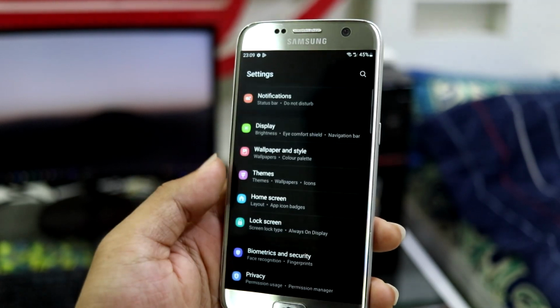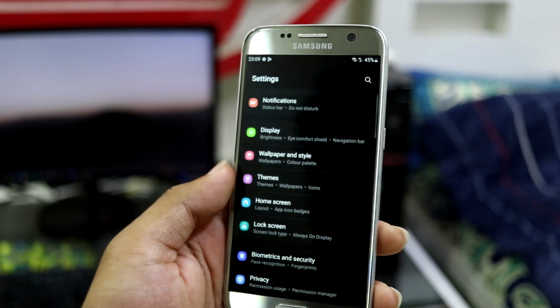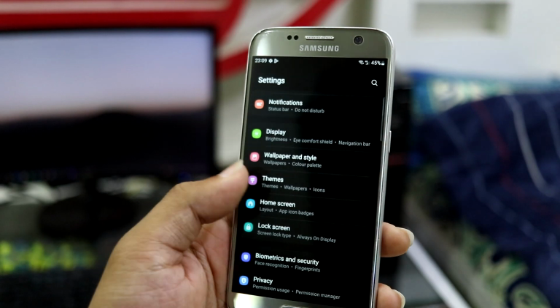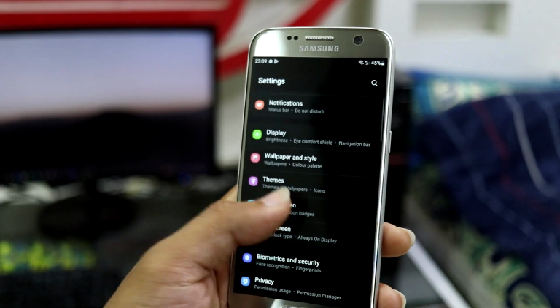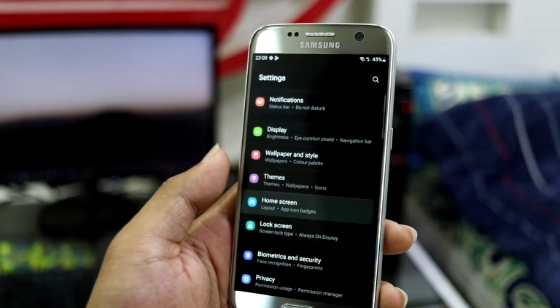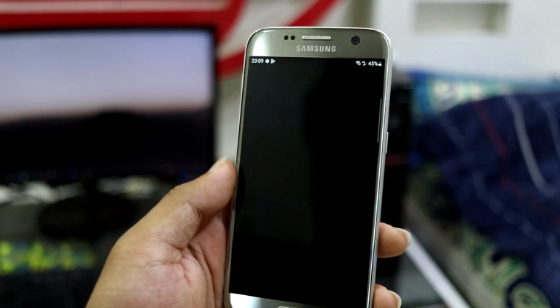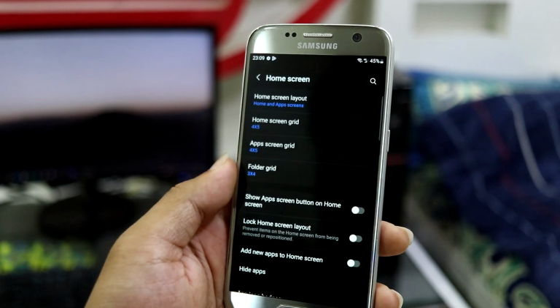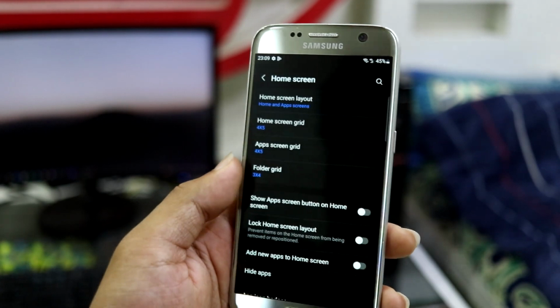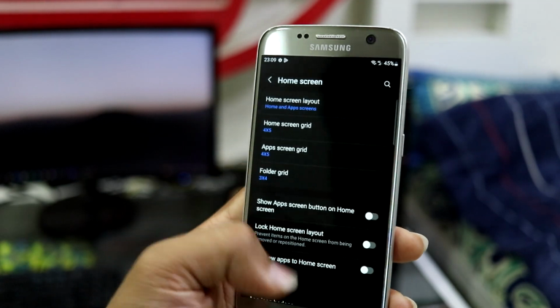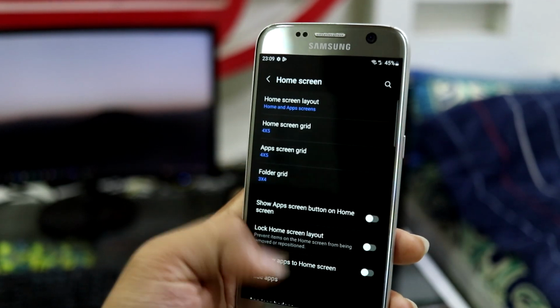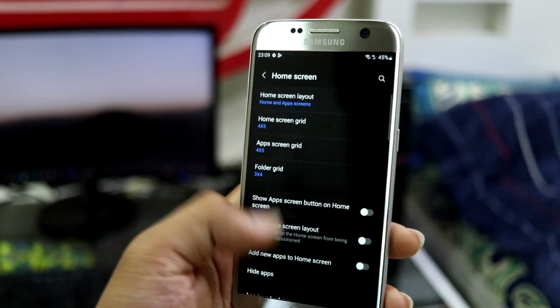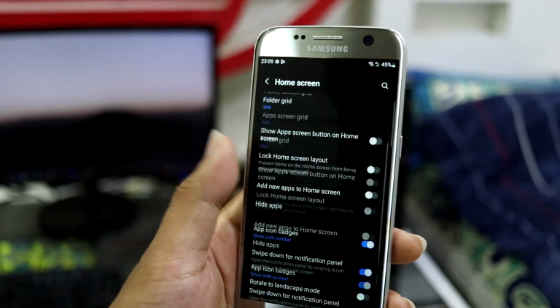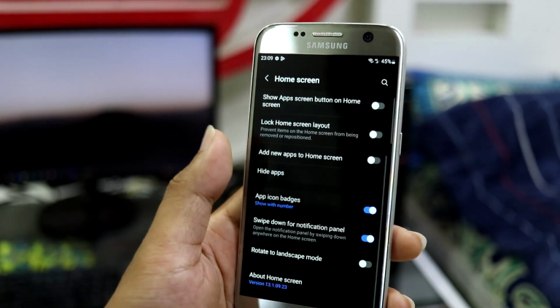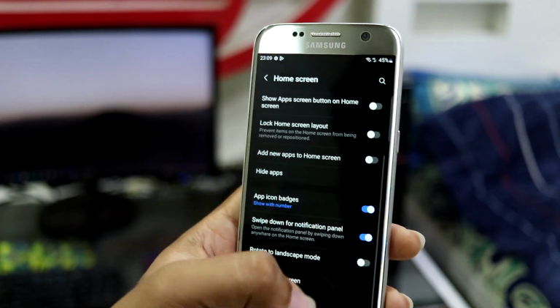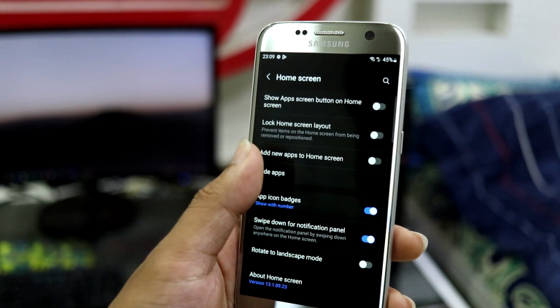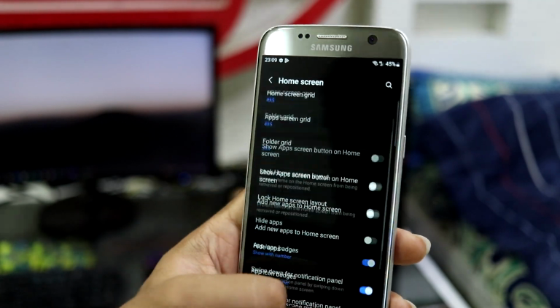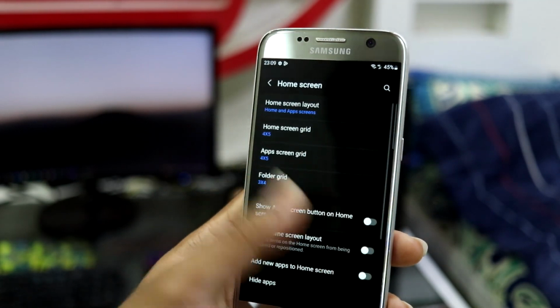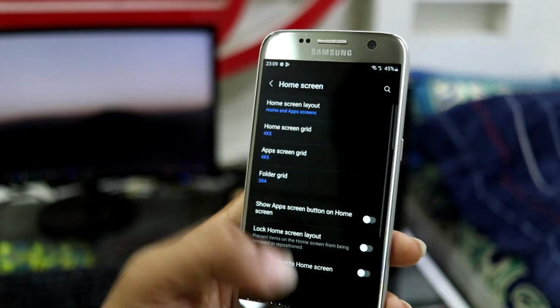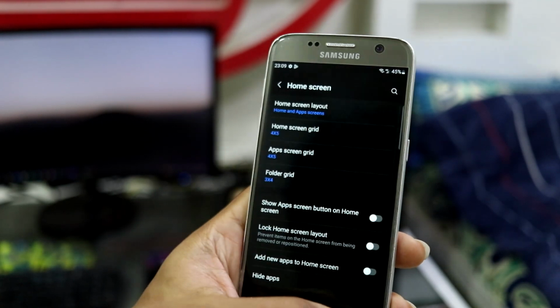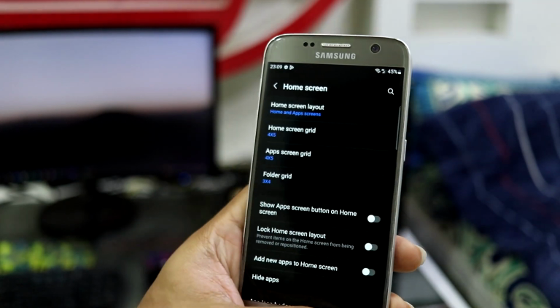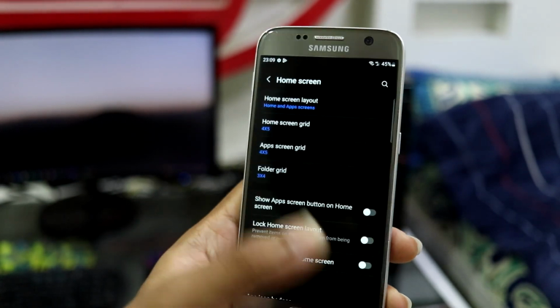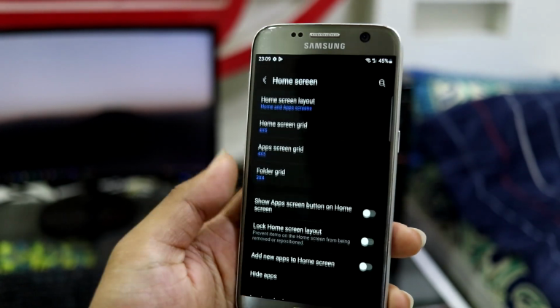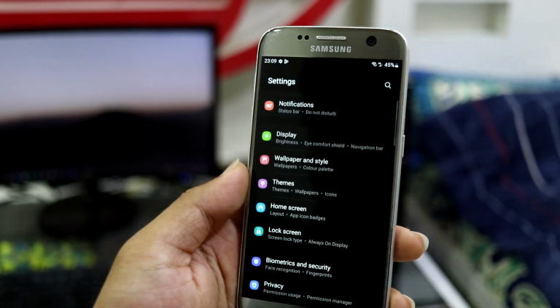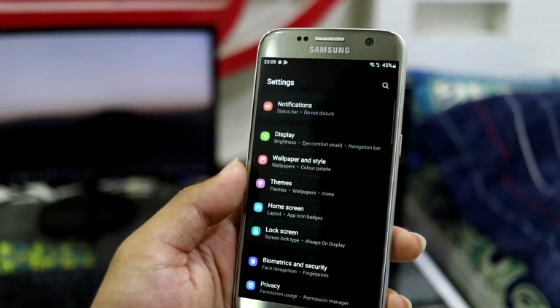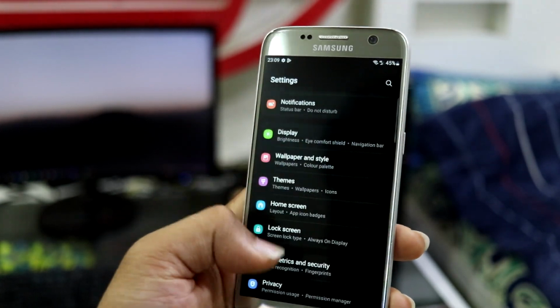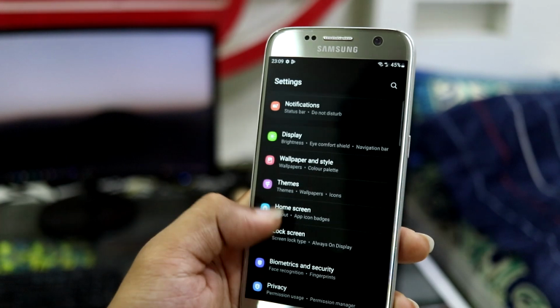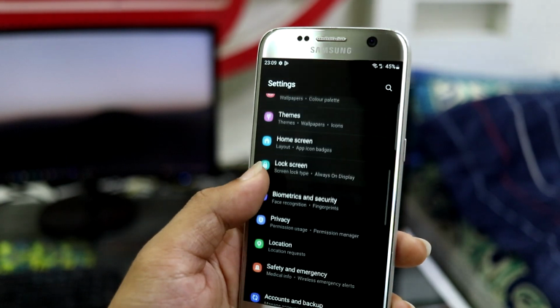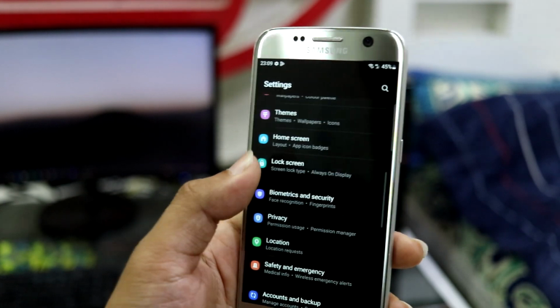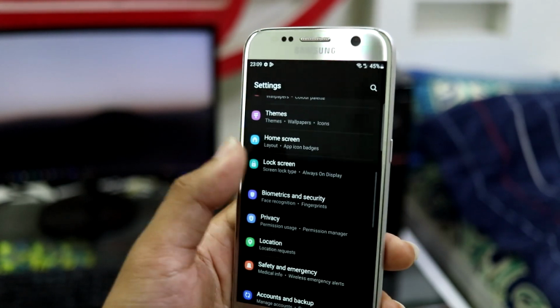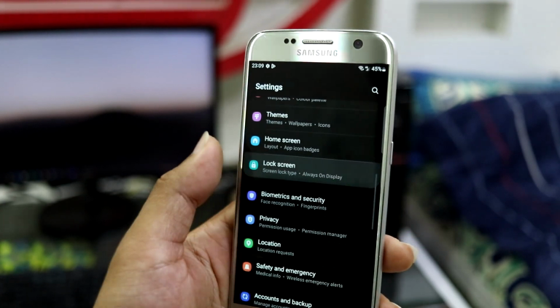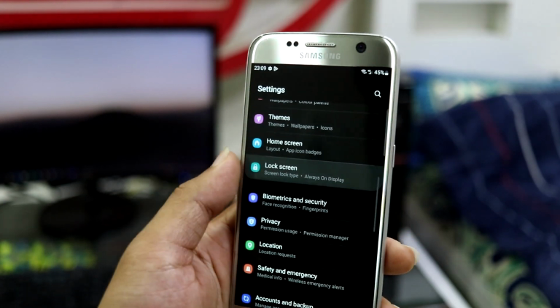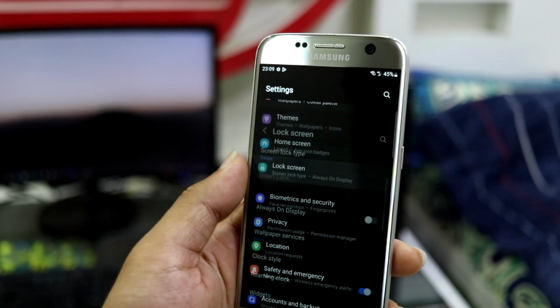We have Galaxy Themes, Home Screen where you can configure some home screen and launcher stuff, and Lock Screen where you can configure the lock screen settings.